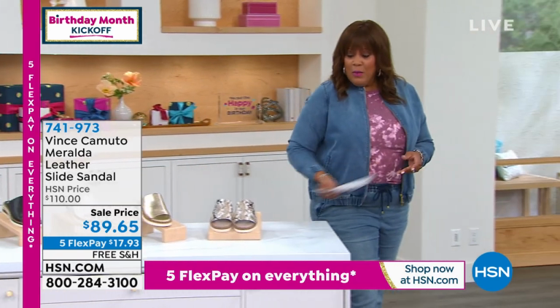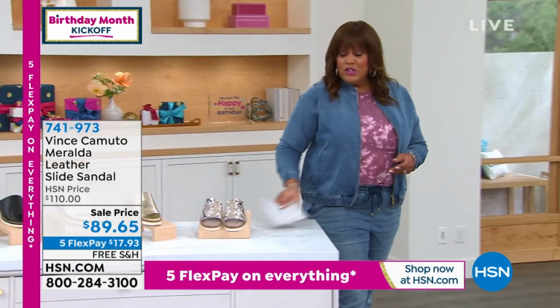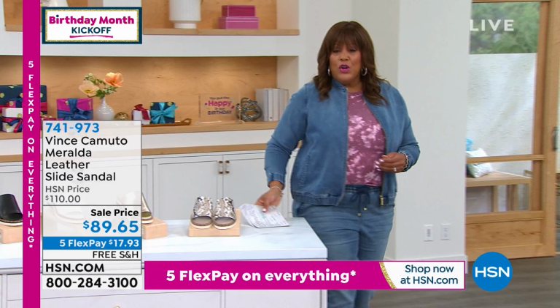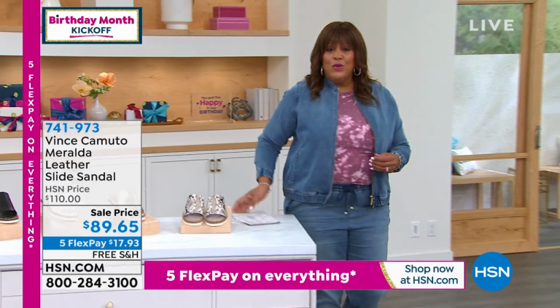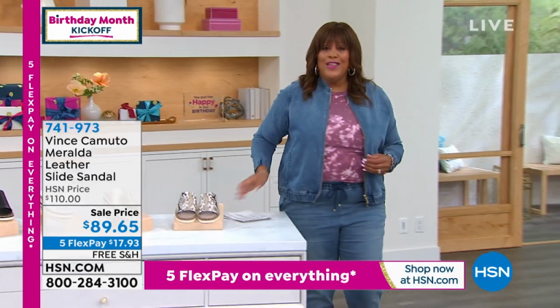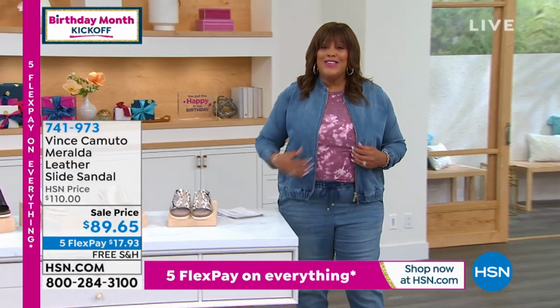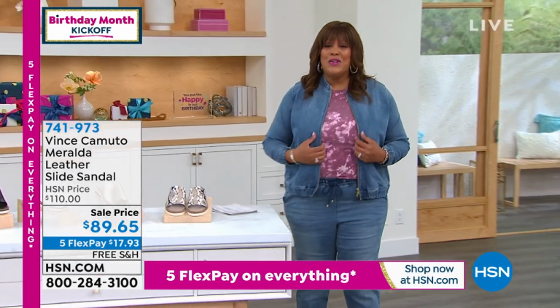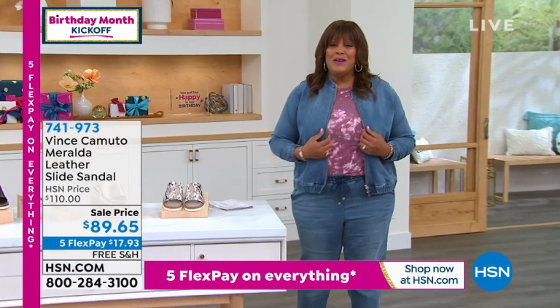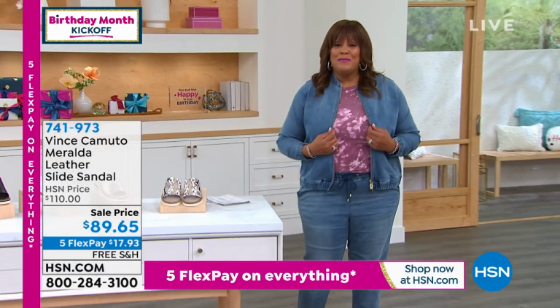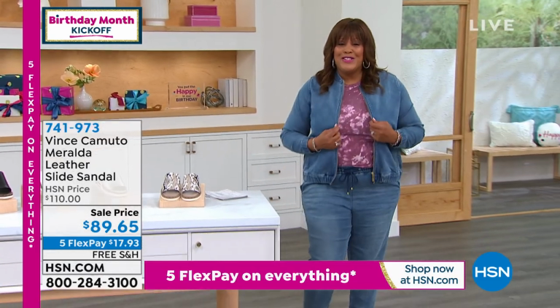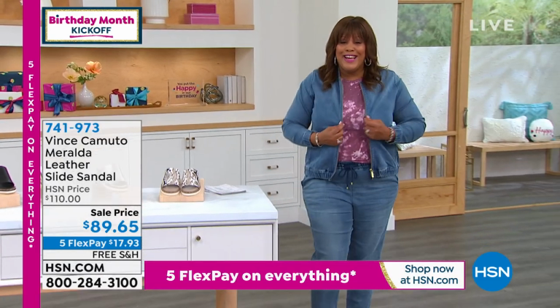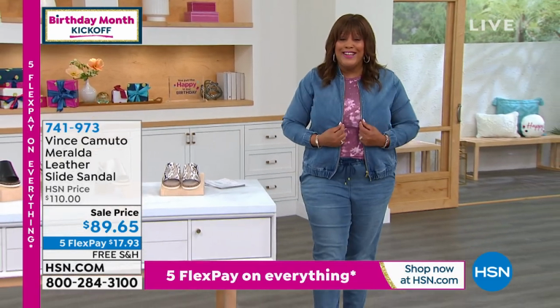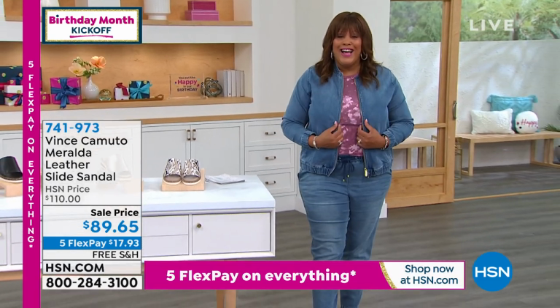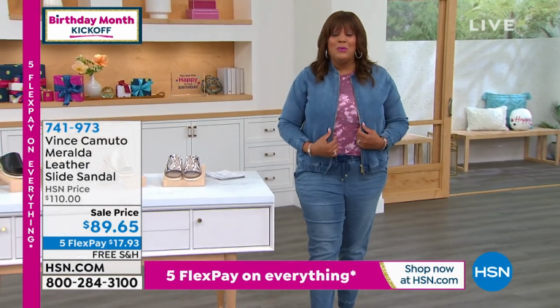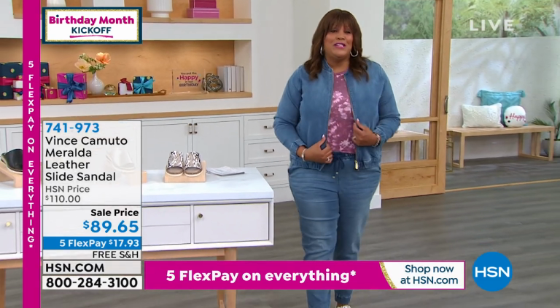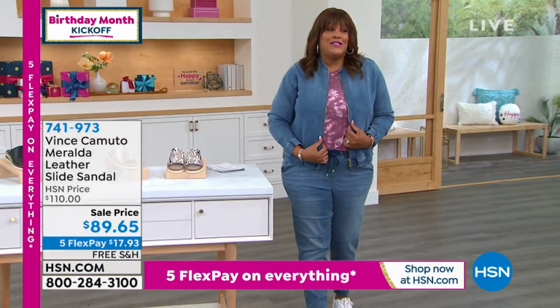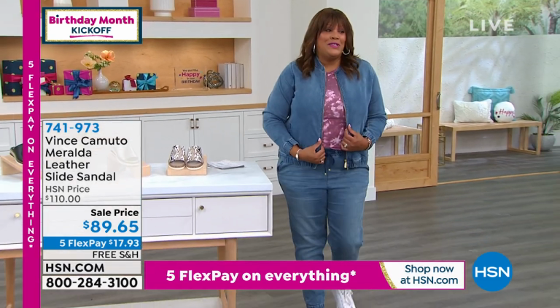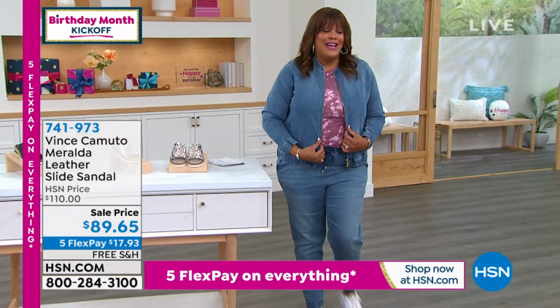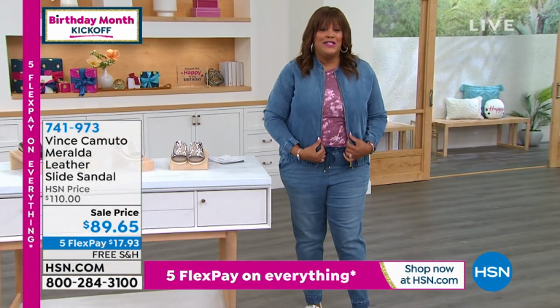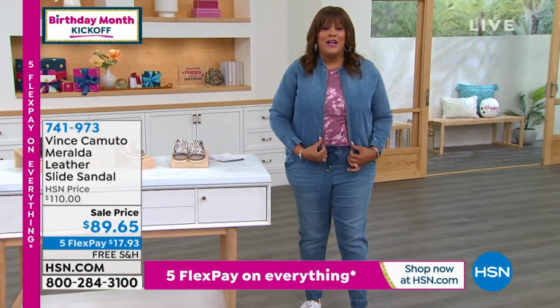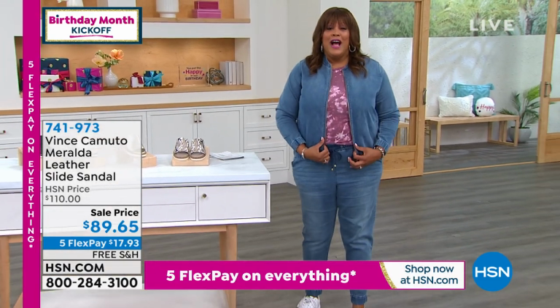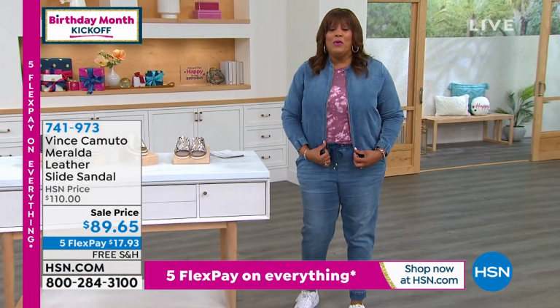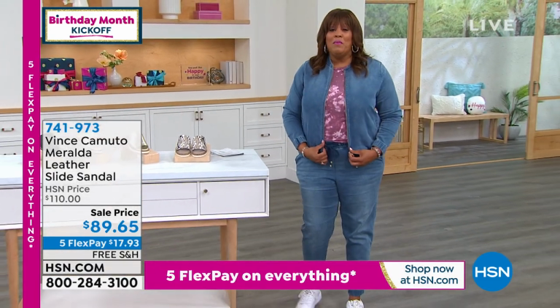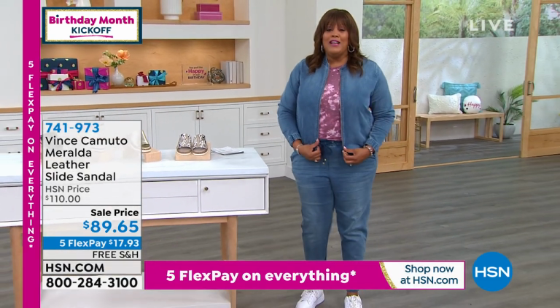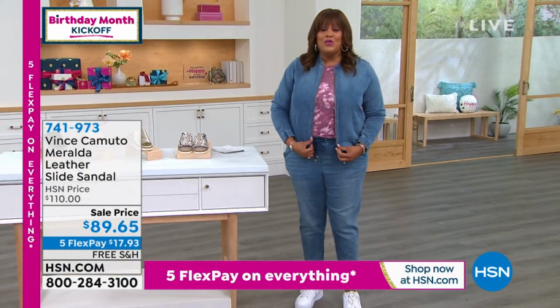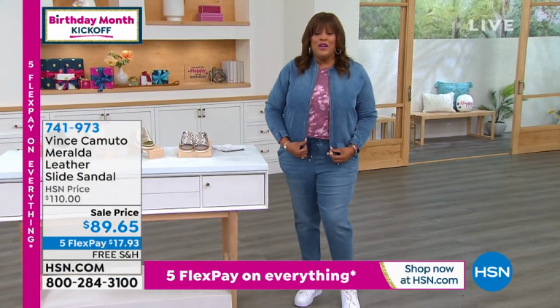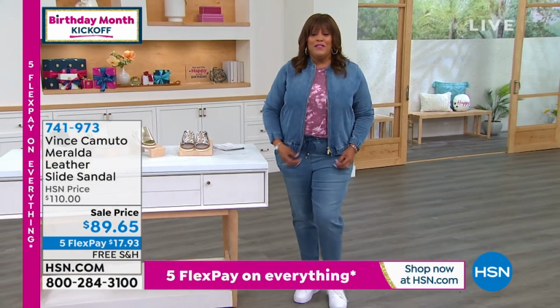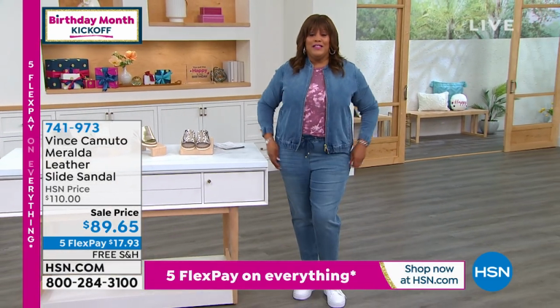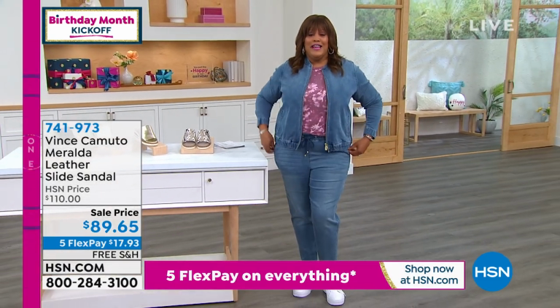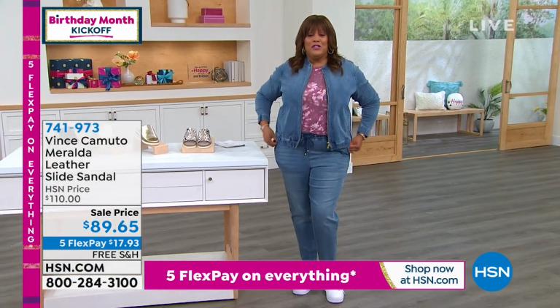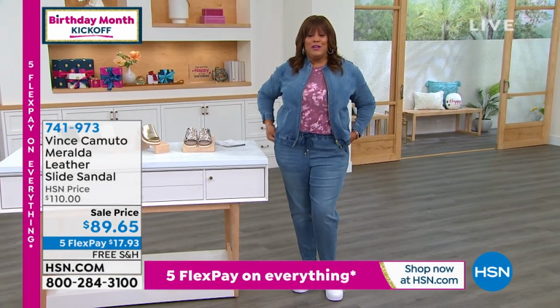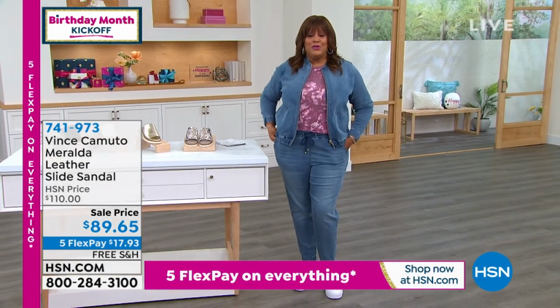Thank you so much, Michelle. I hope she gets the Today's Special. I want to remind you of the today's special — this is the cute little jogger.